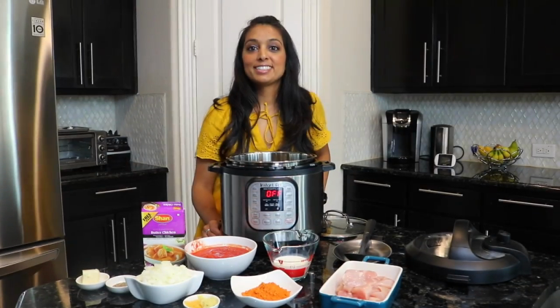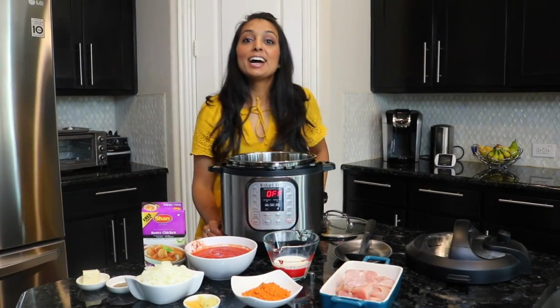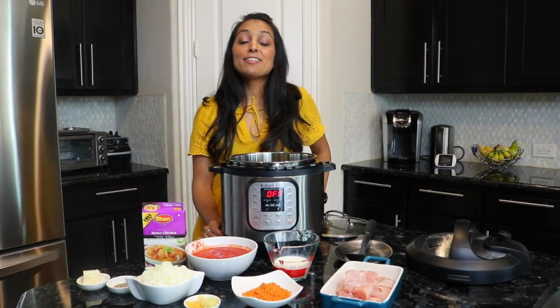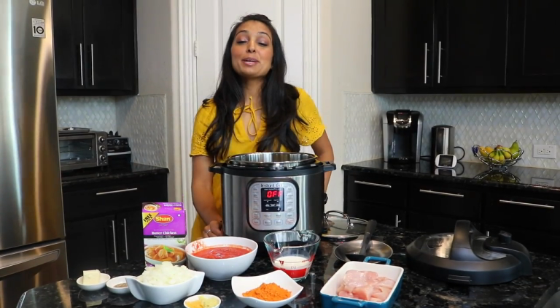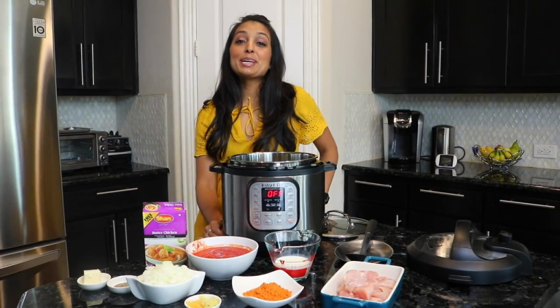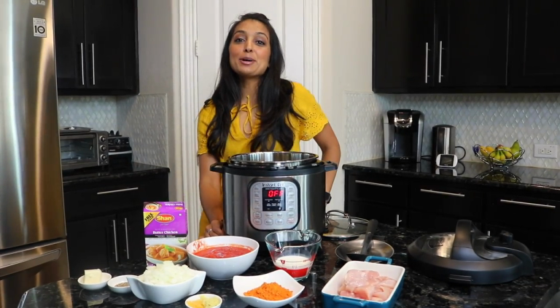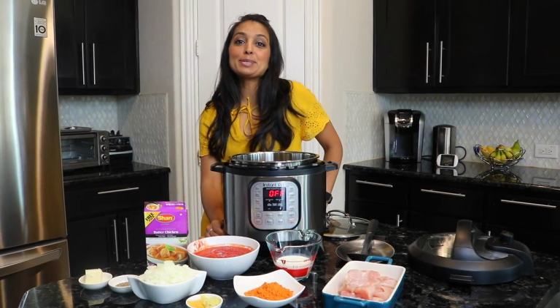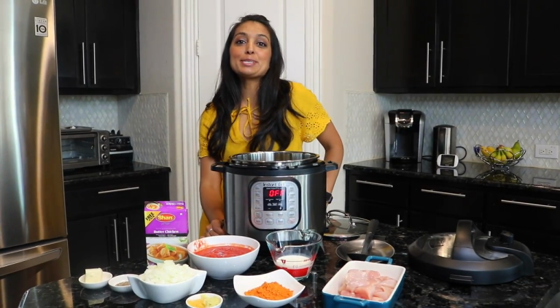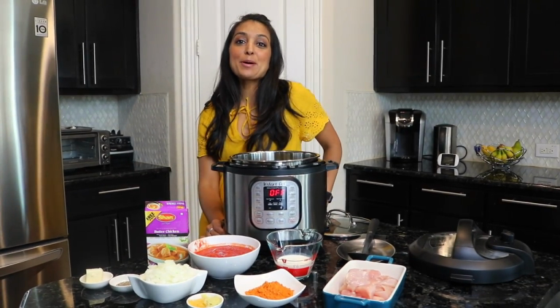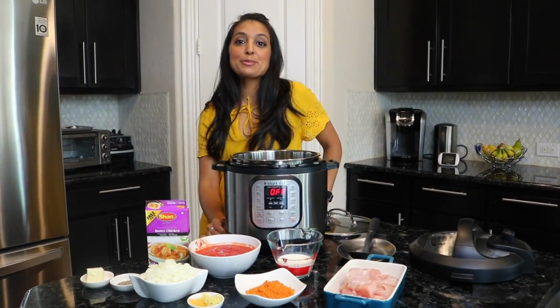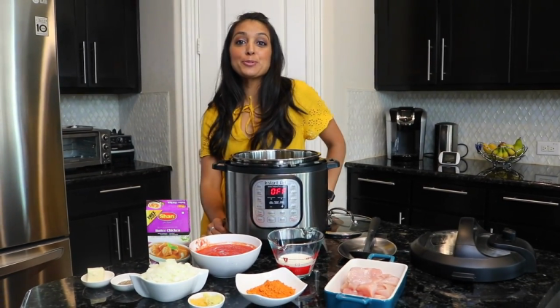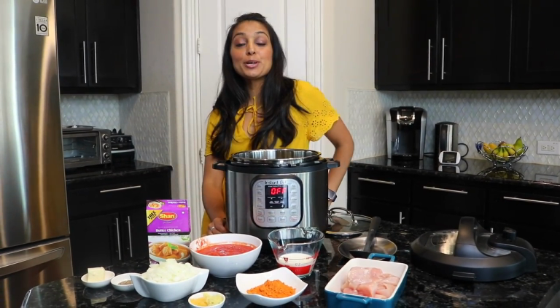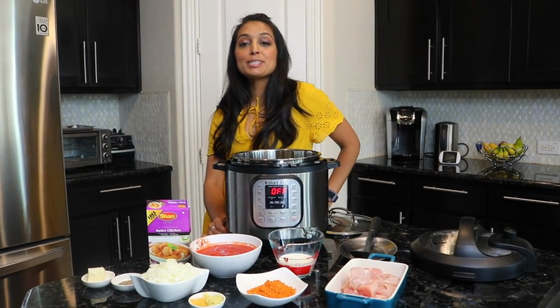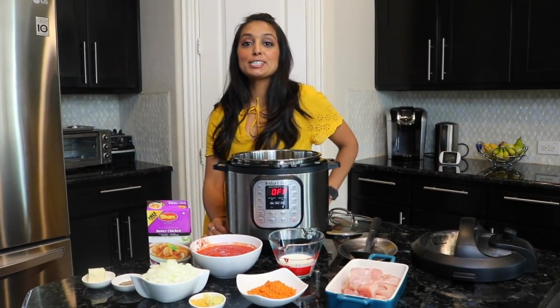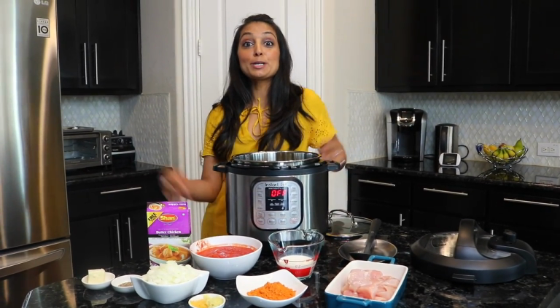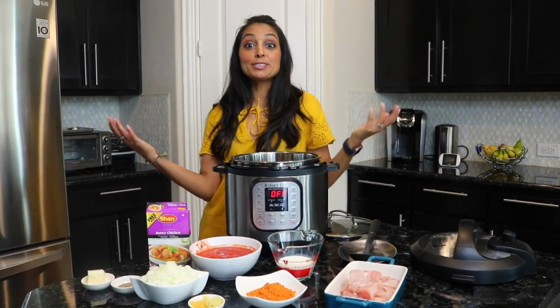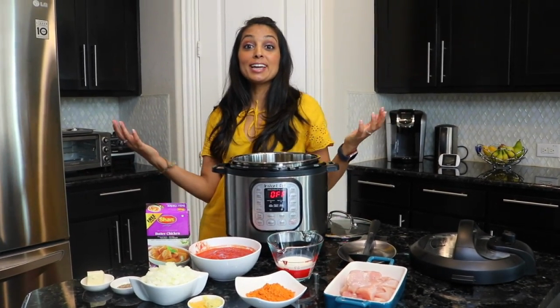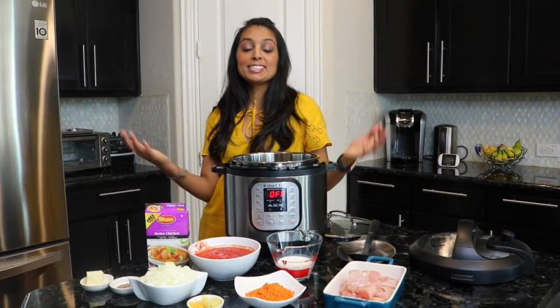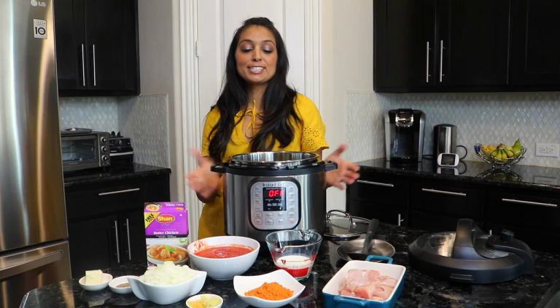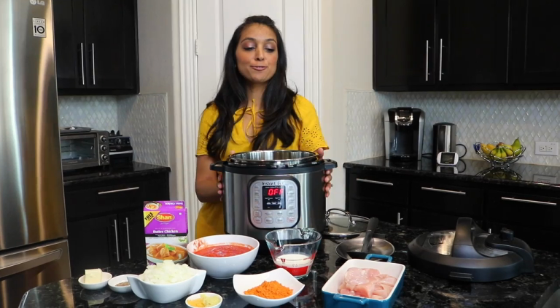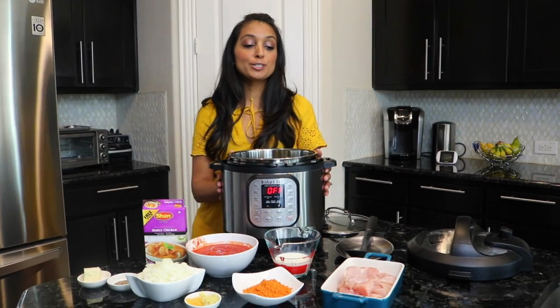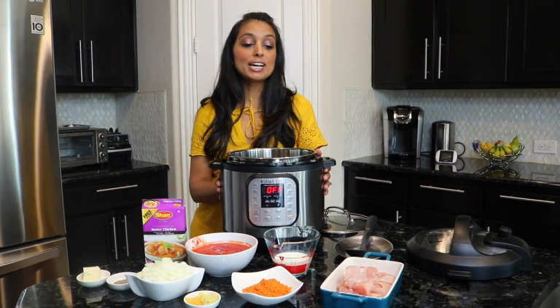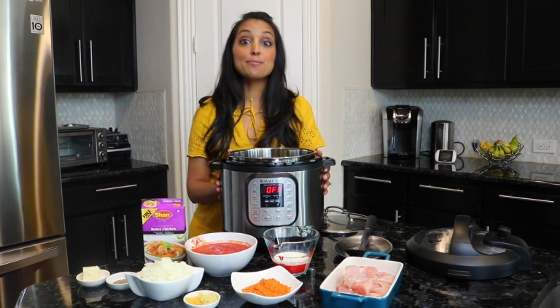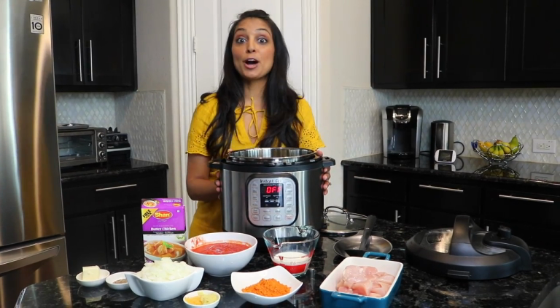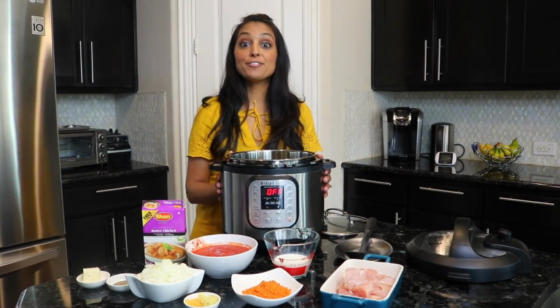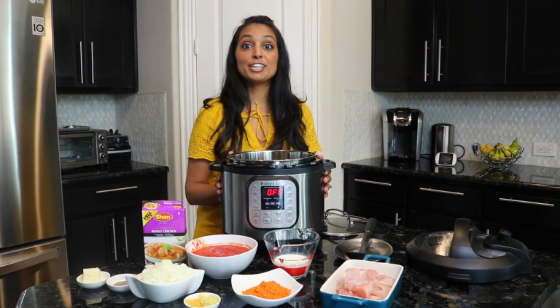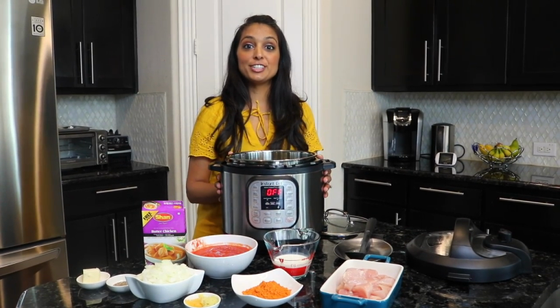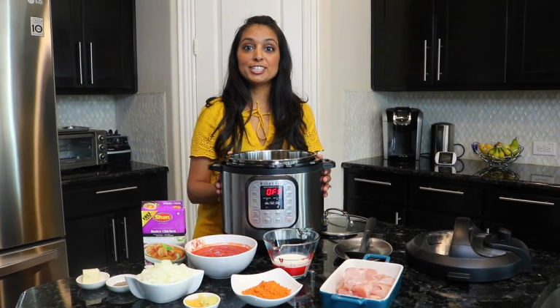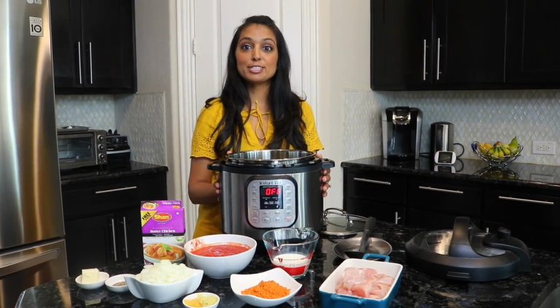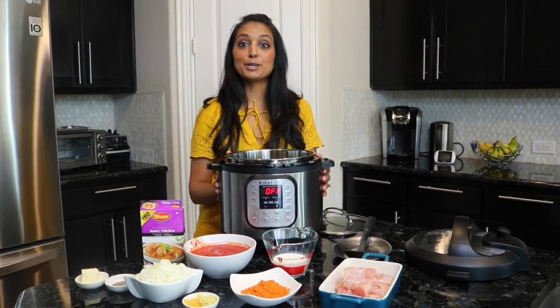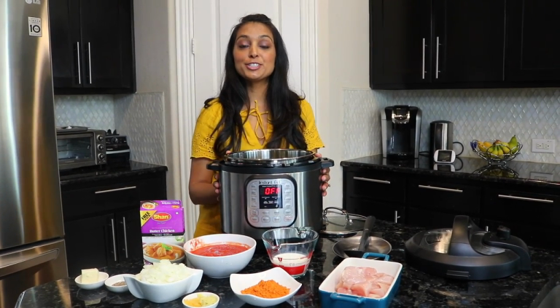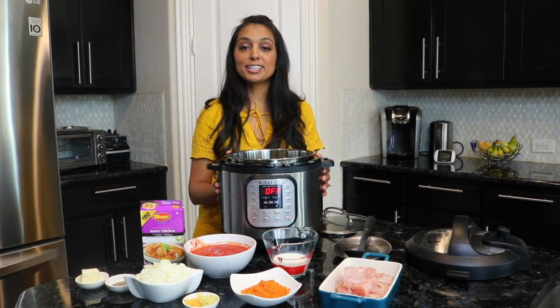Hi everybody! Welcome to Instapot with Phunan. Today's a special day — it's our first non-veg dish. It's butter chicken.